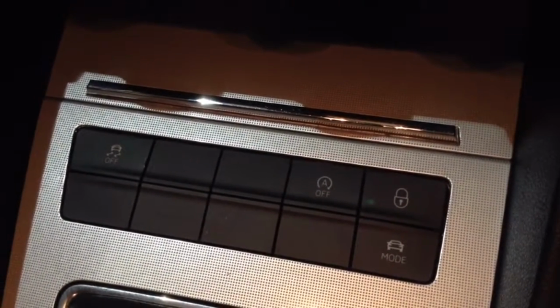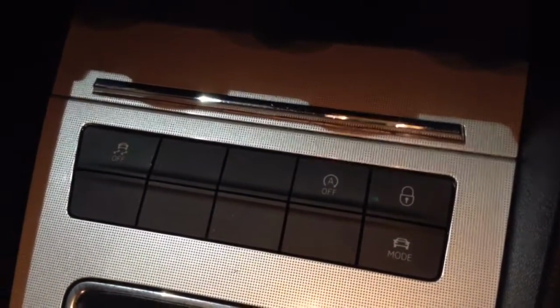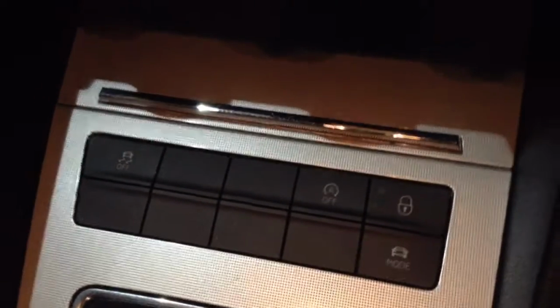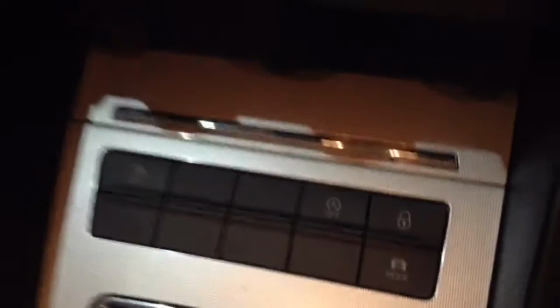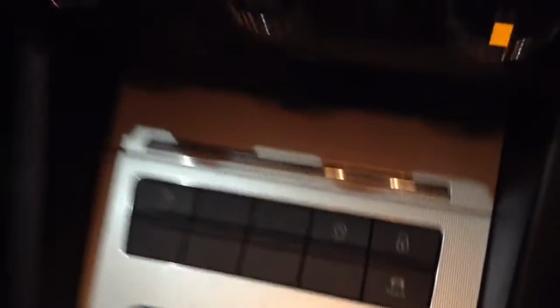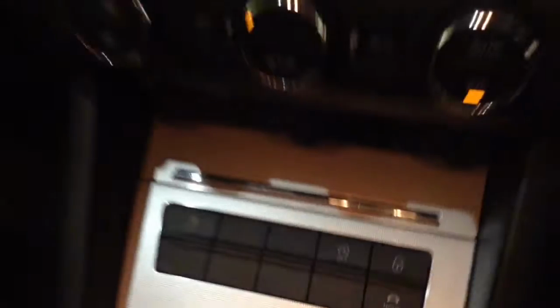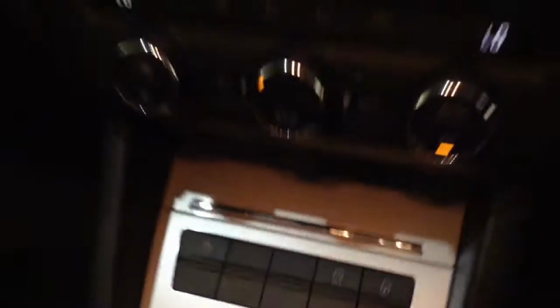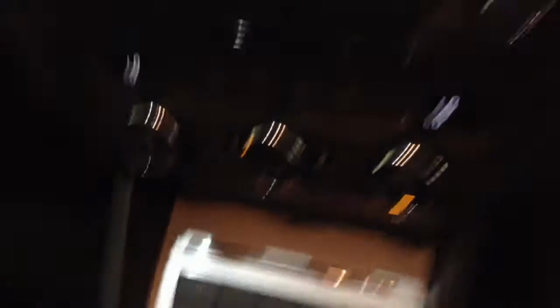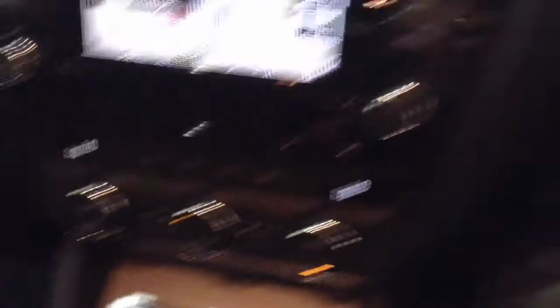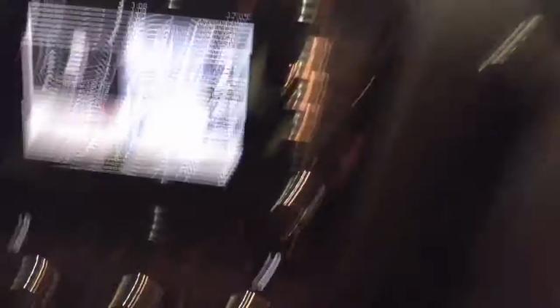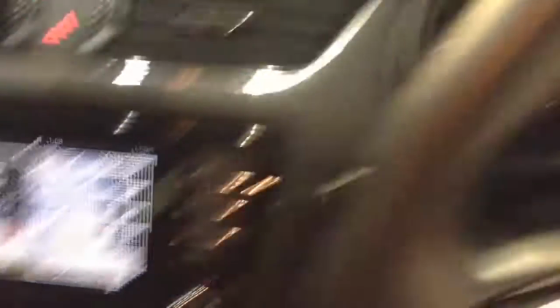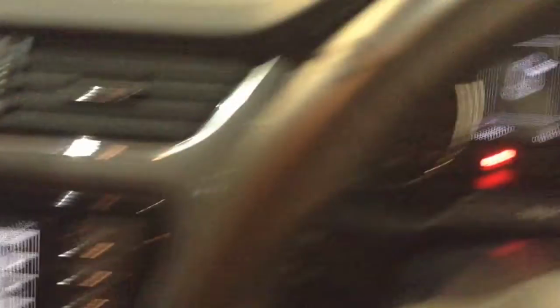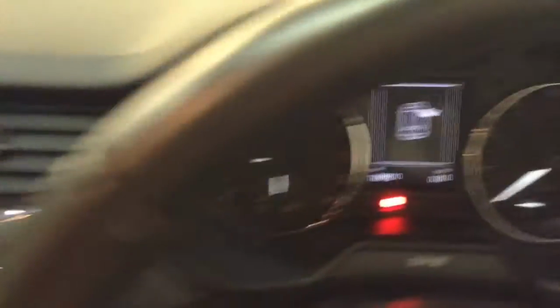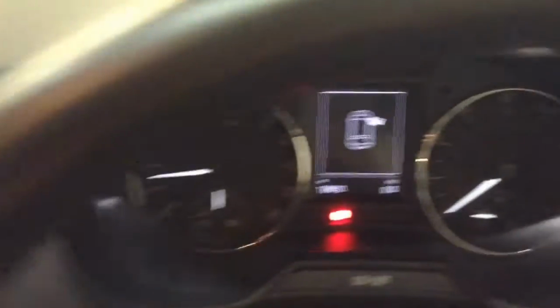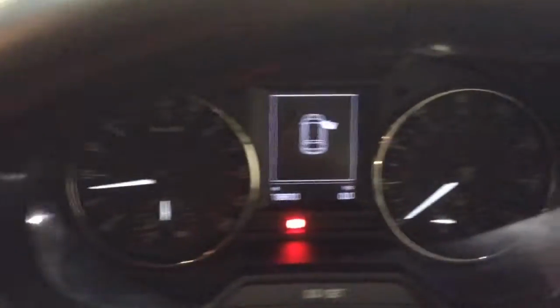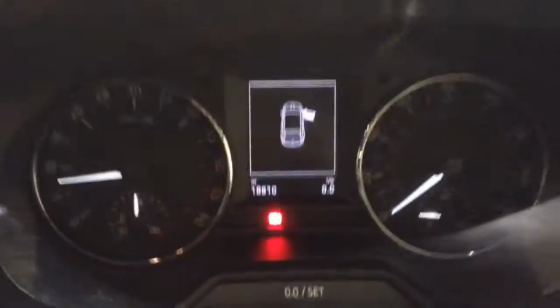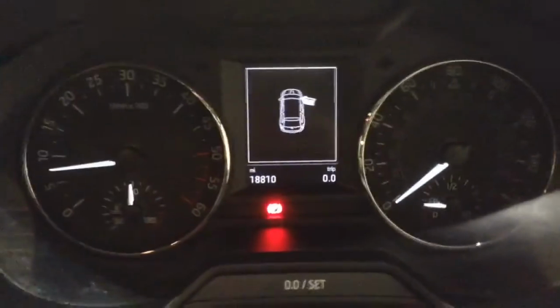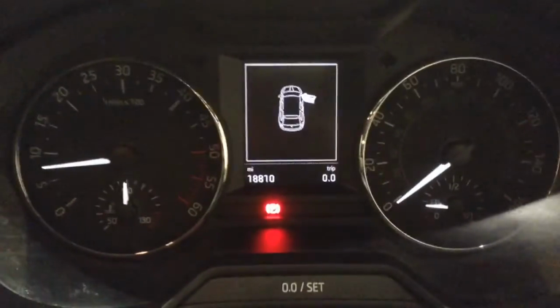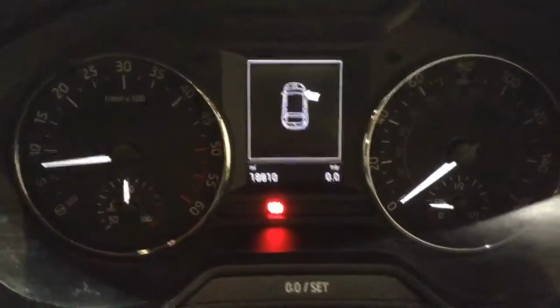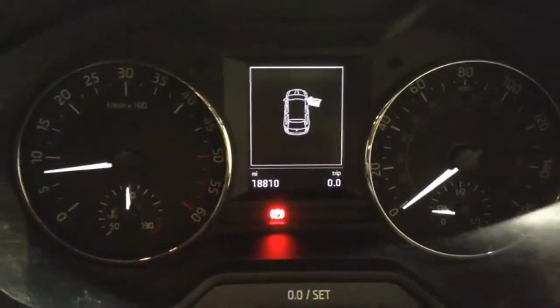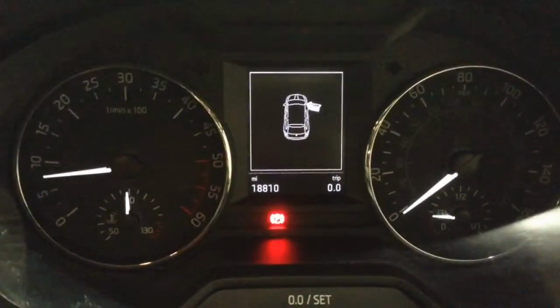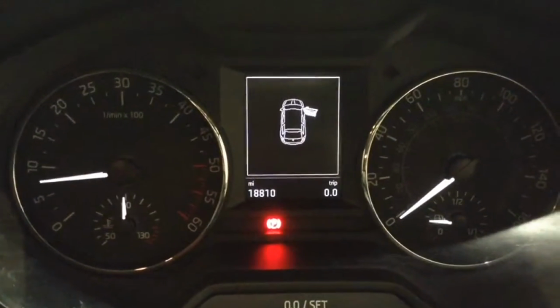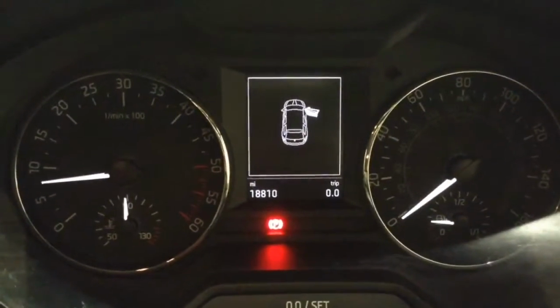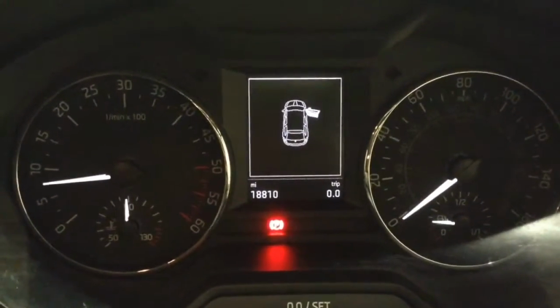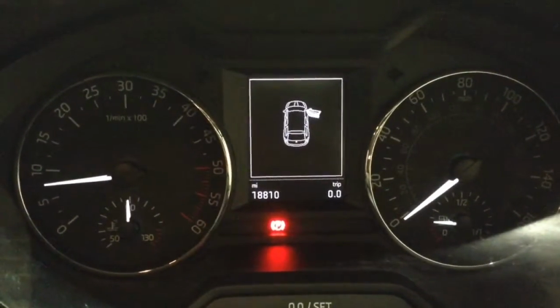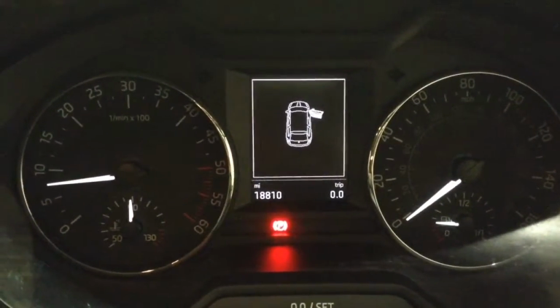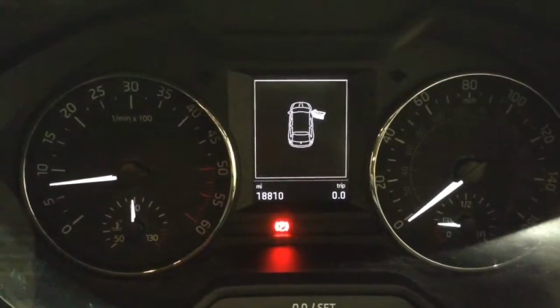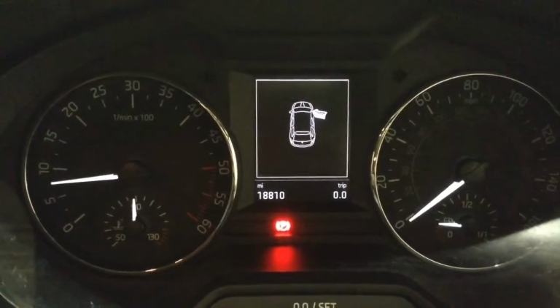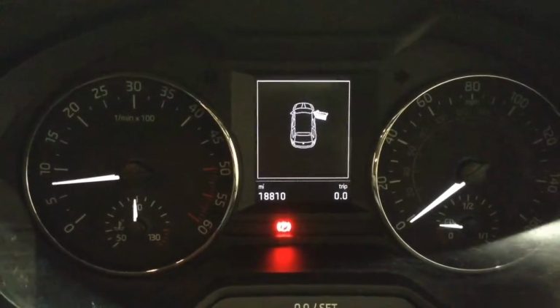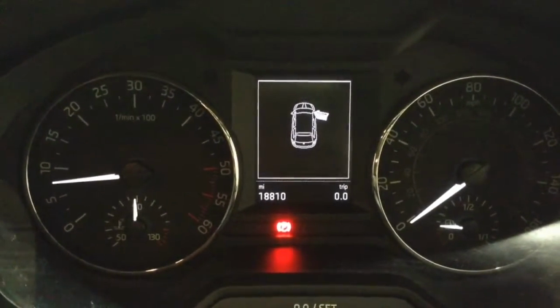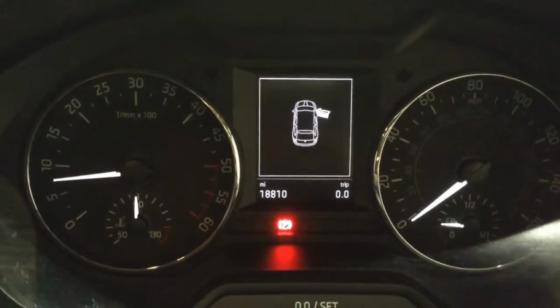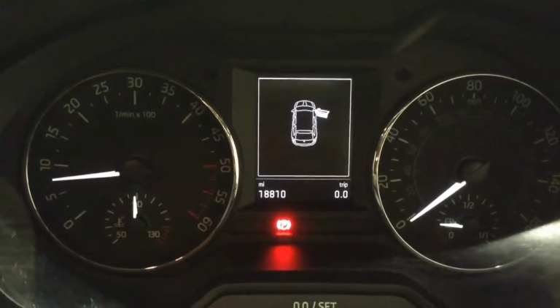On the main dash you can see that this vehicle has done 18,814 miles.